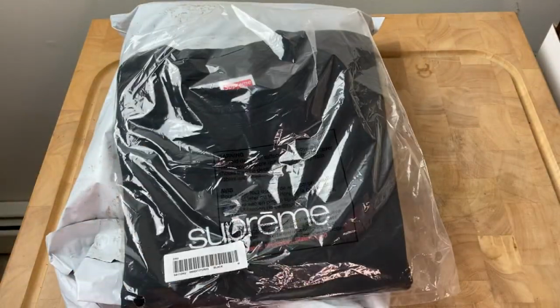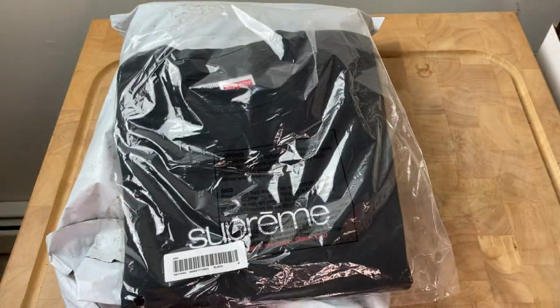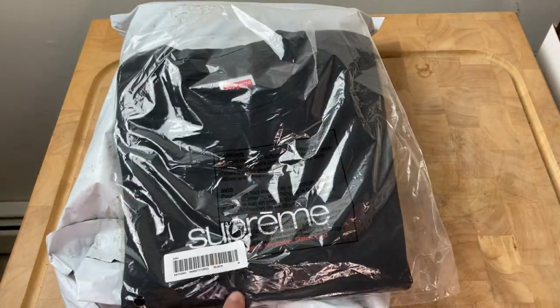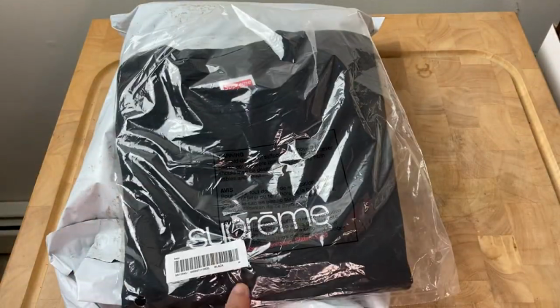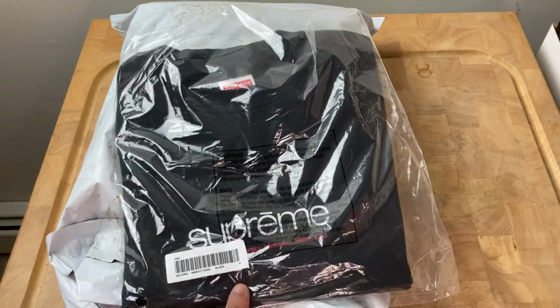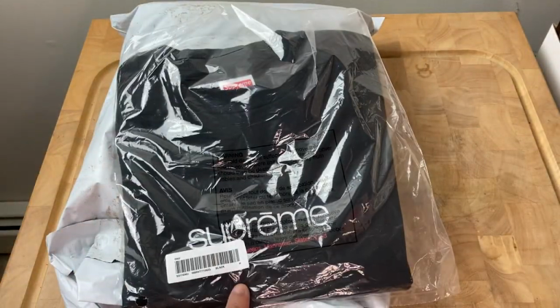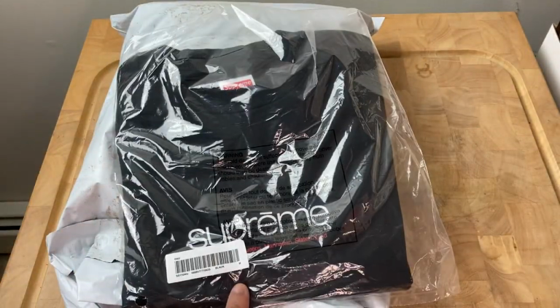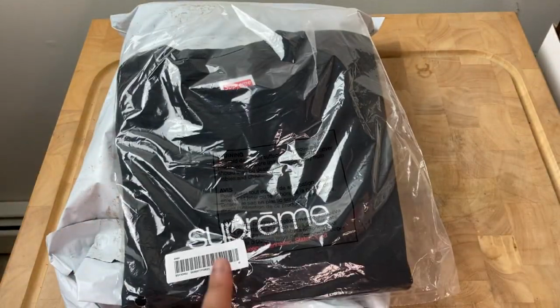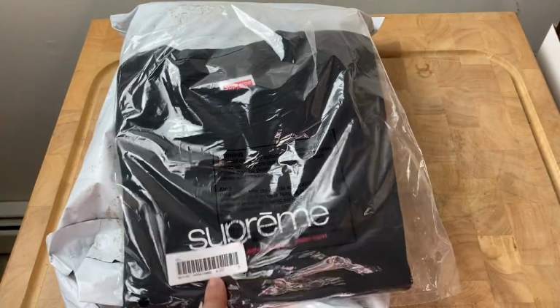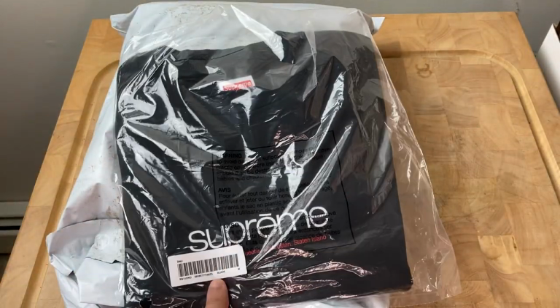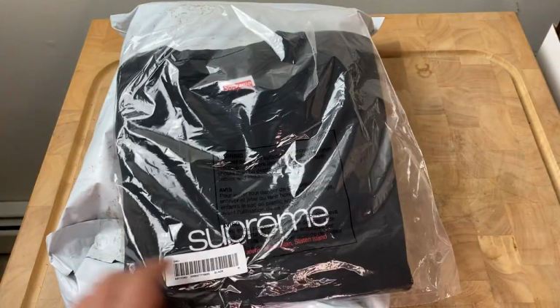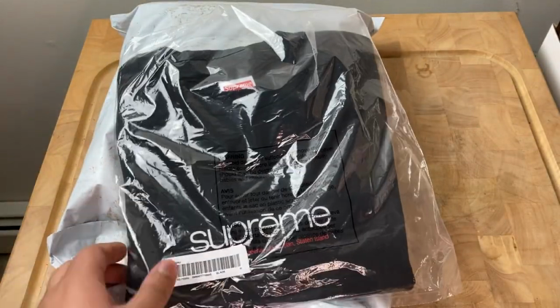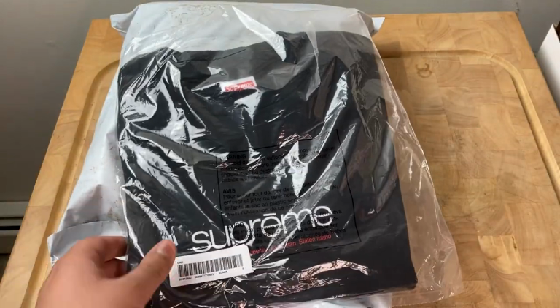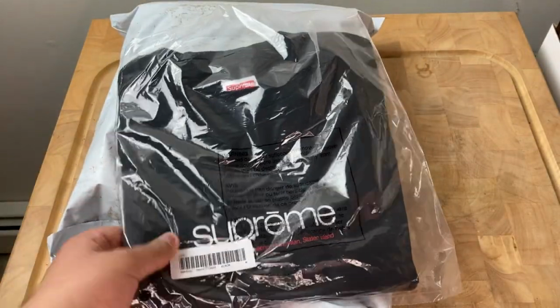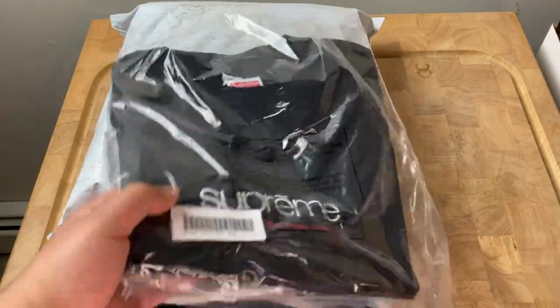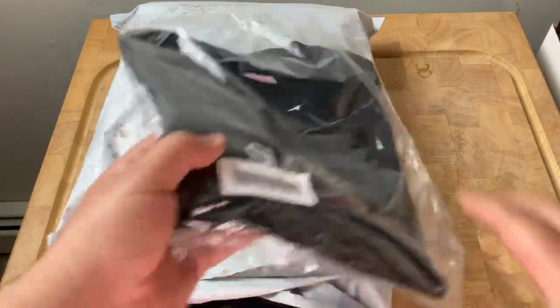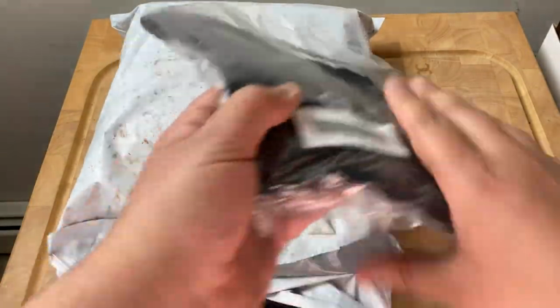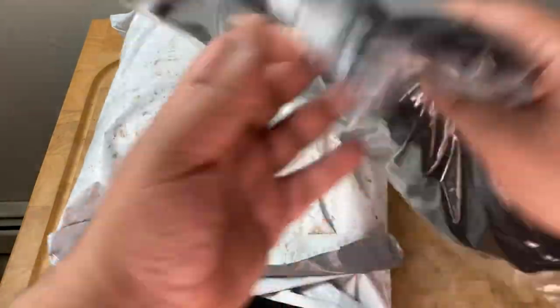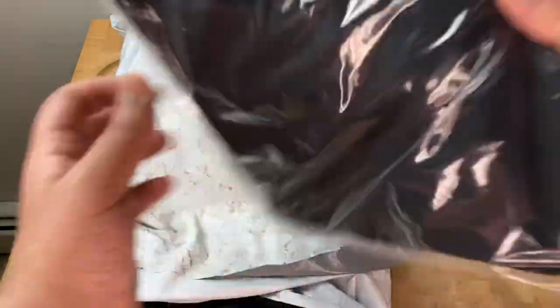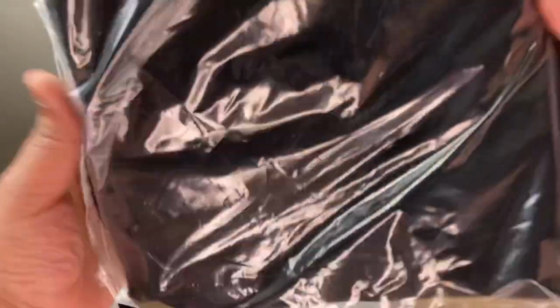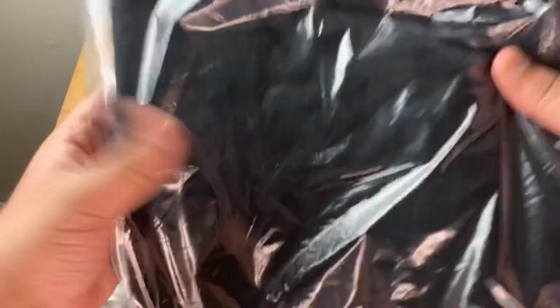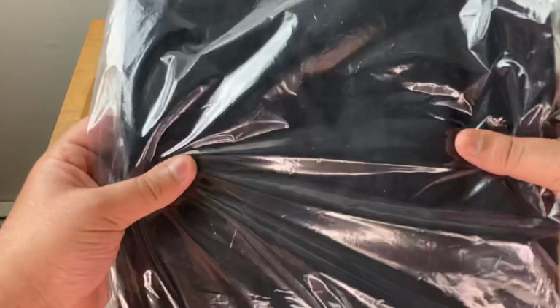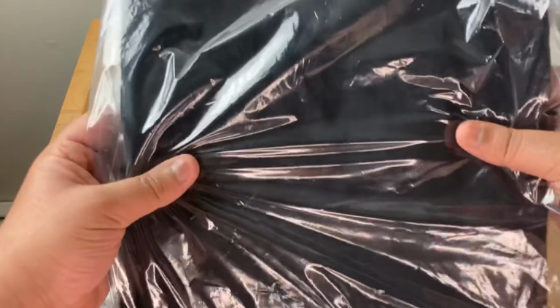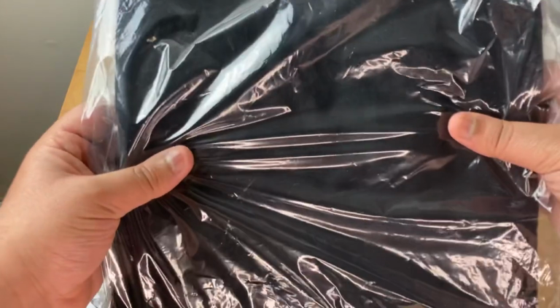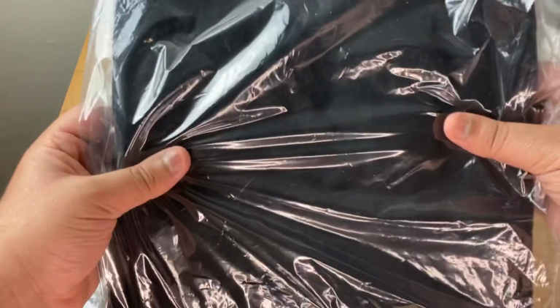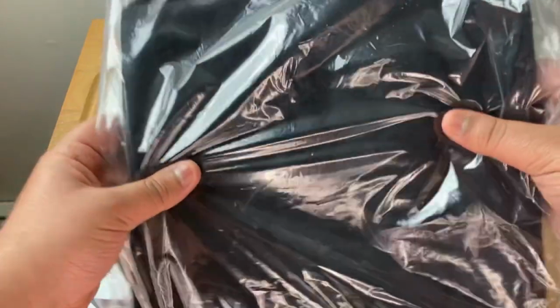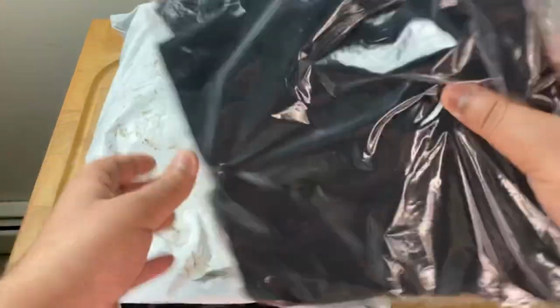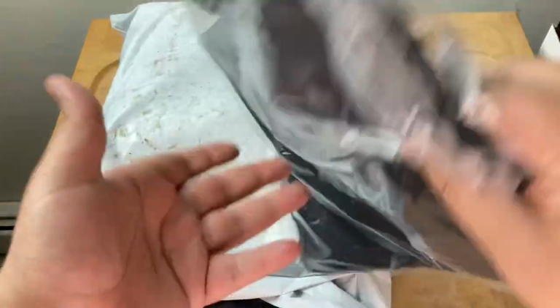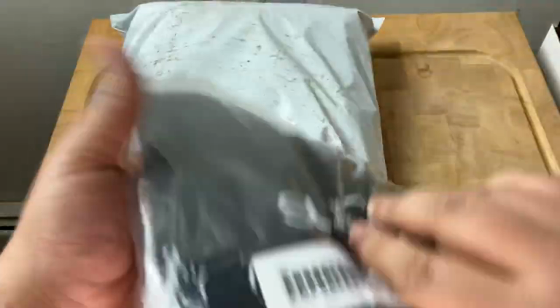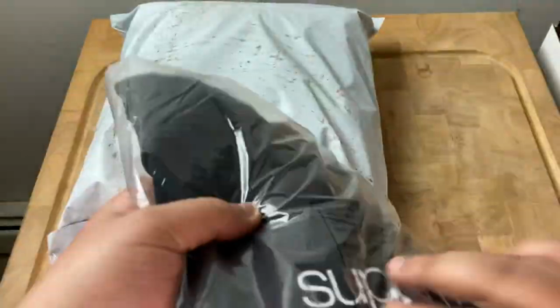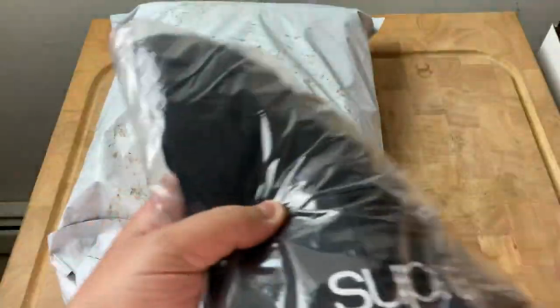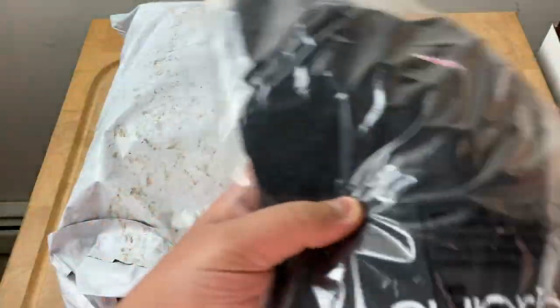The first t-shirt I pulled out is the Five Boroughs tee. Got this in a size medium in black — nice, it's awesome to see.